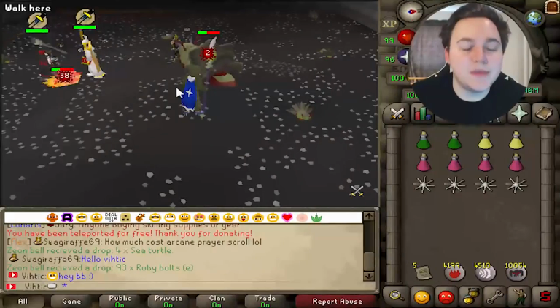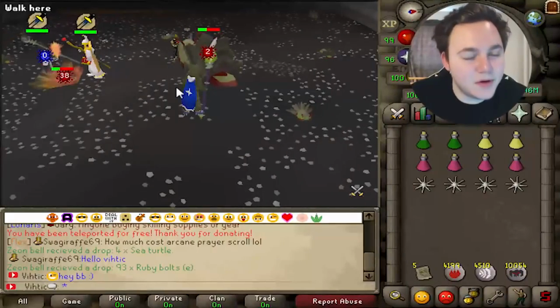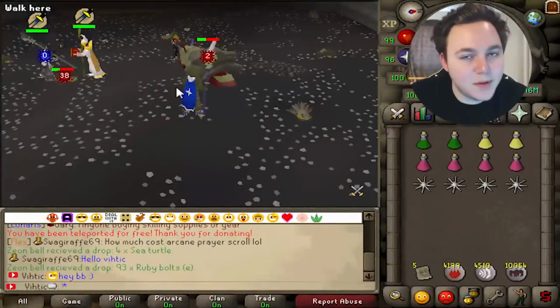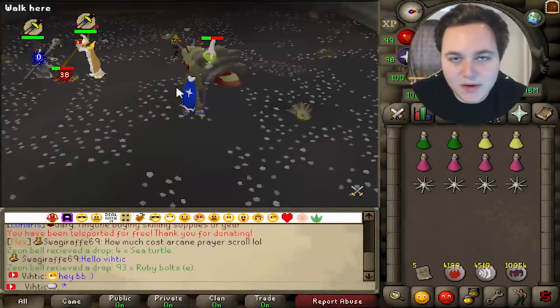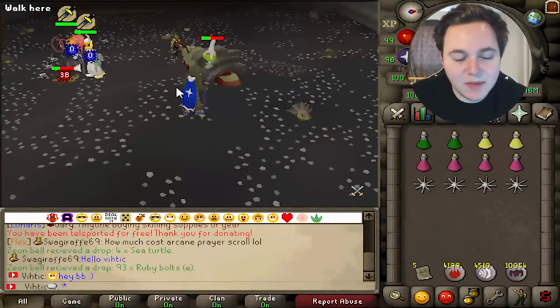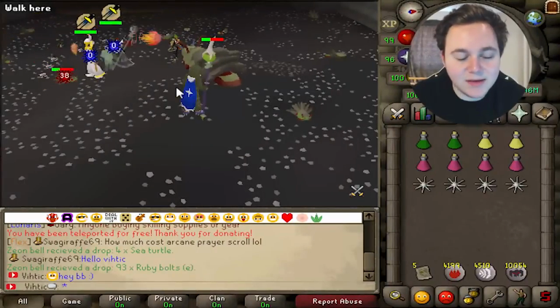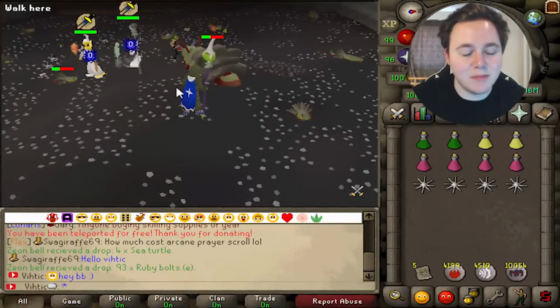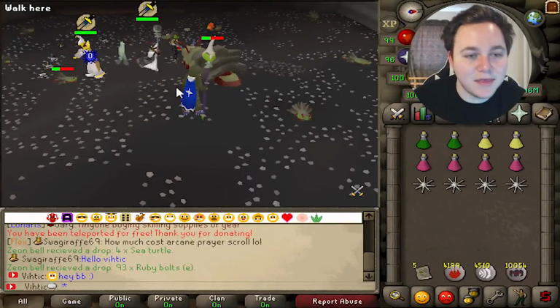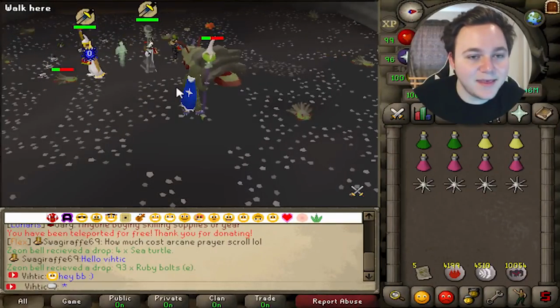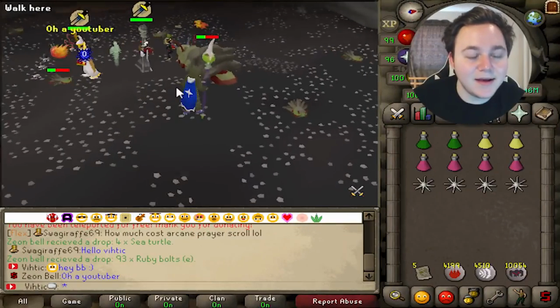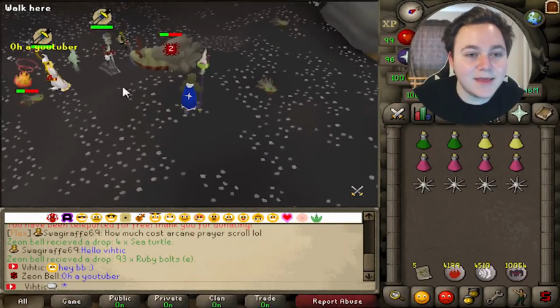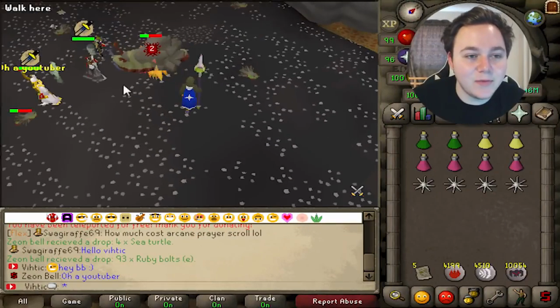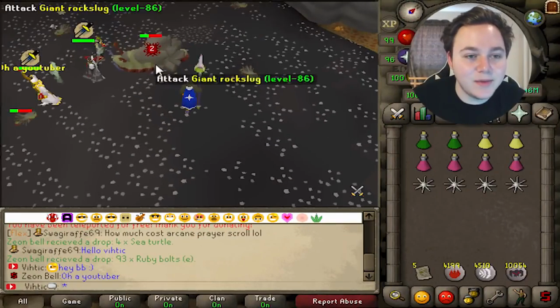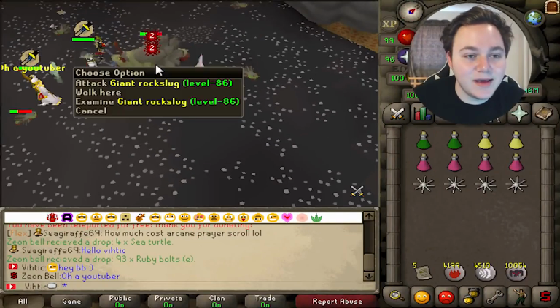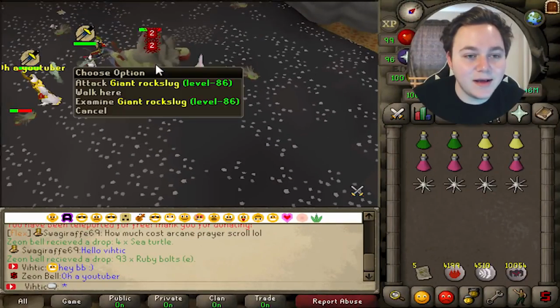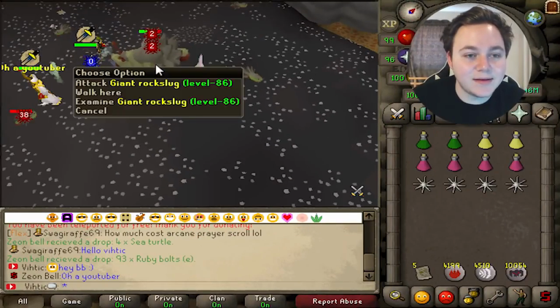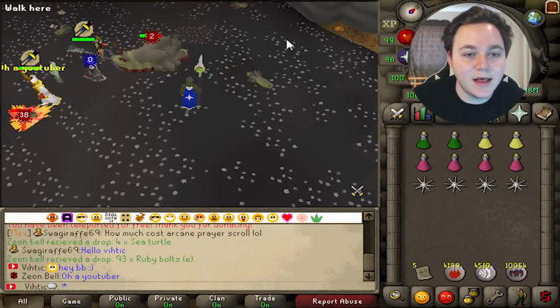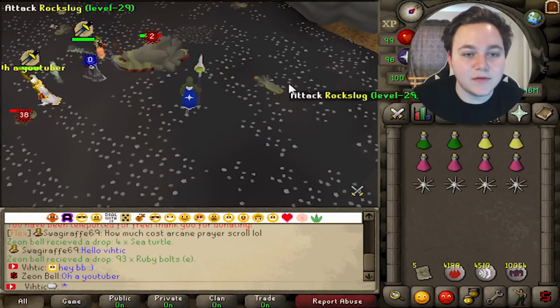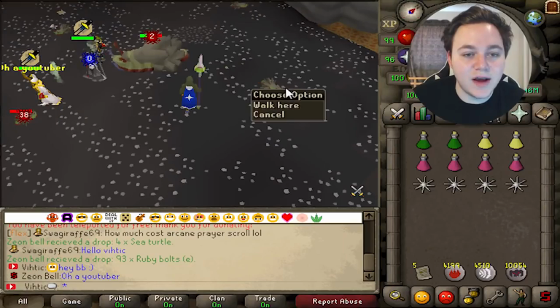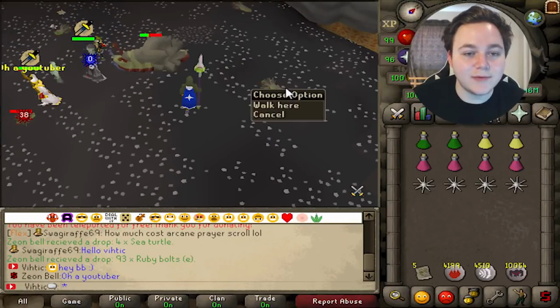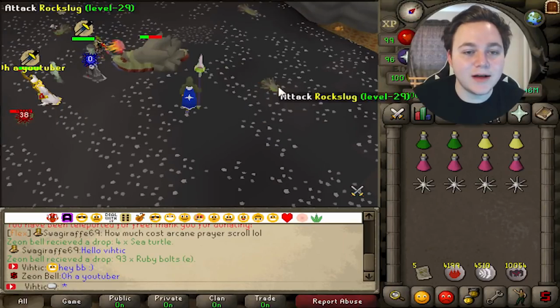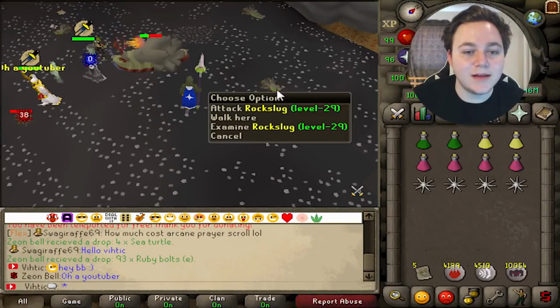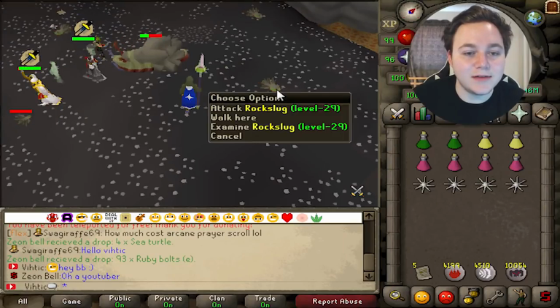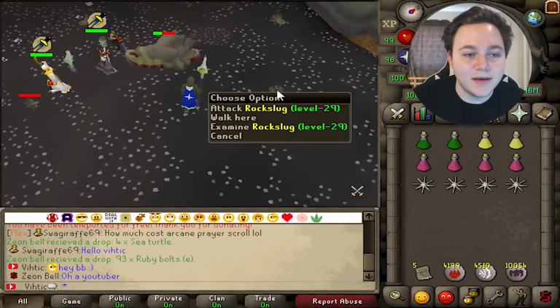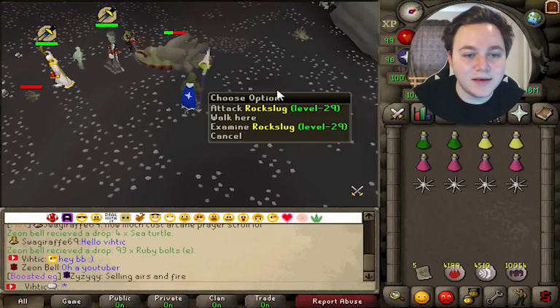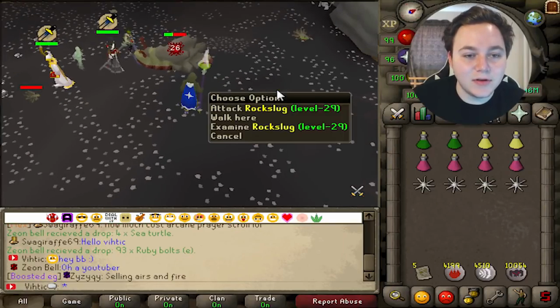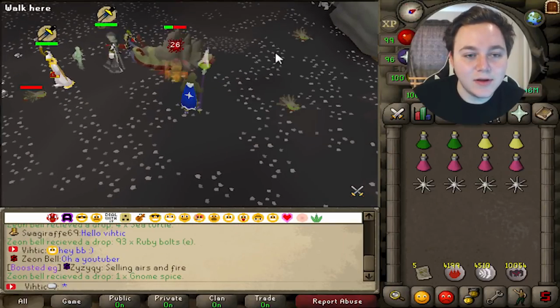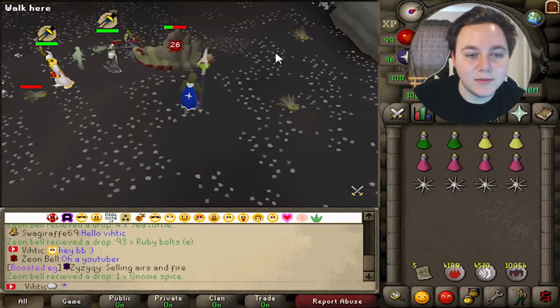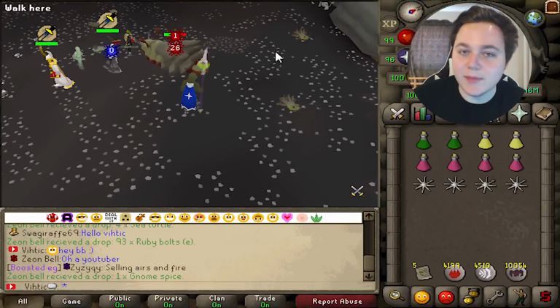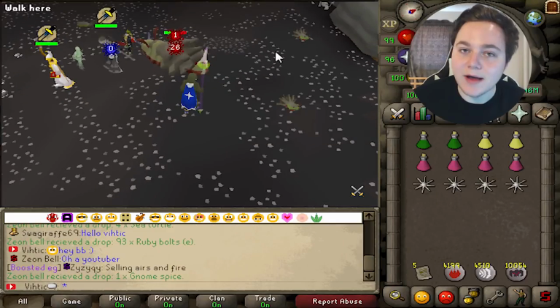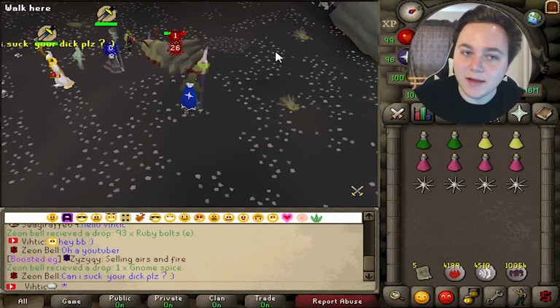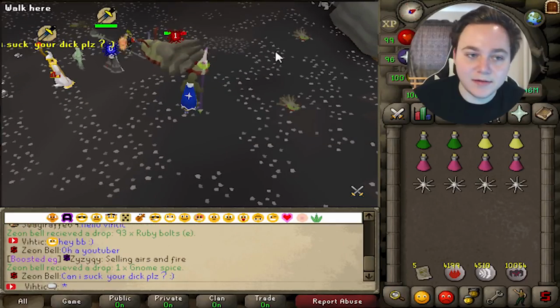On to the third money-making method — that would be rock slugs, giant rock slugs, and cute little baby rock slugs.